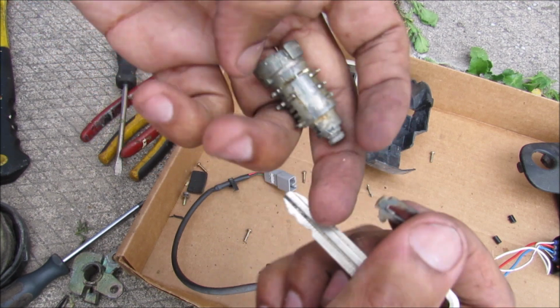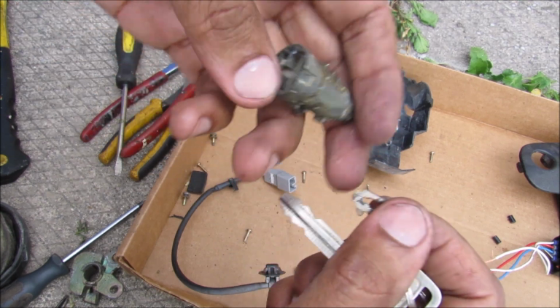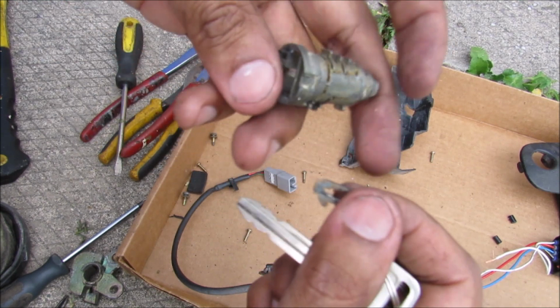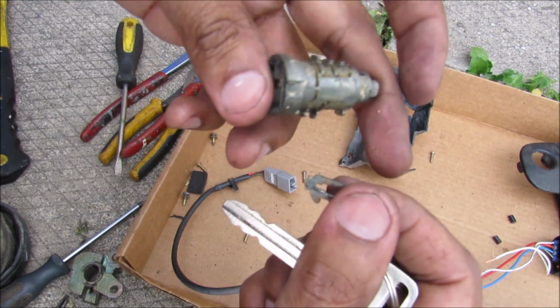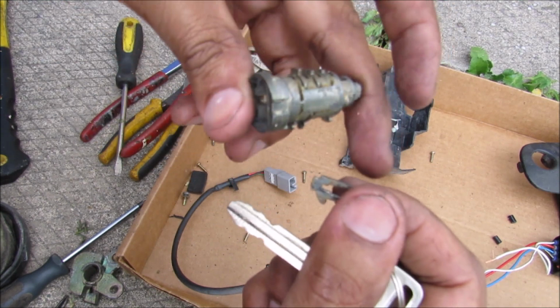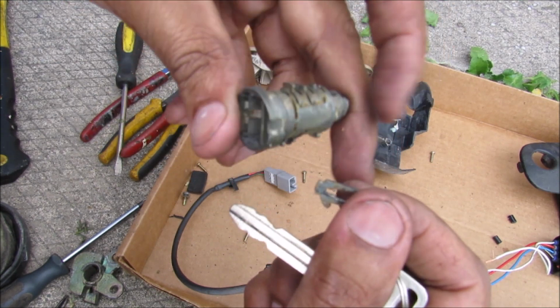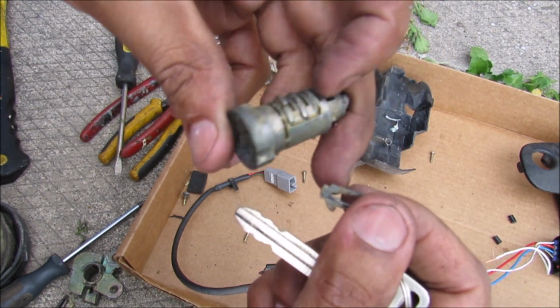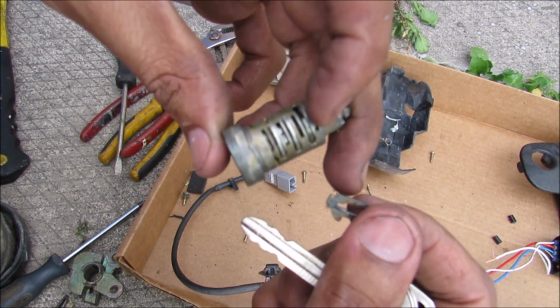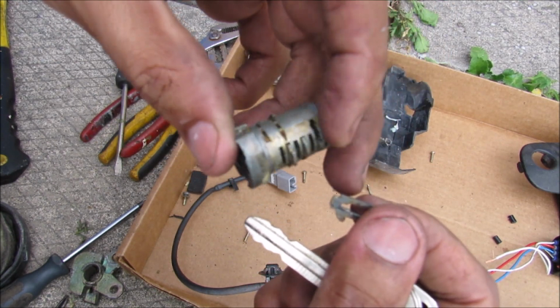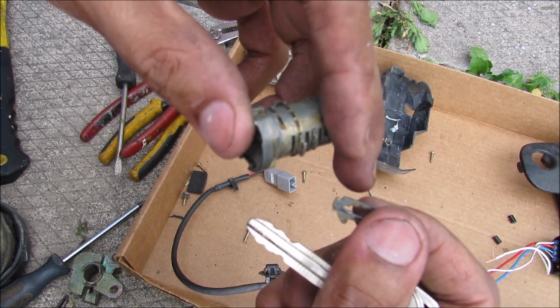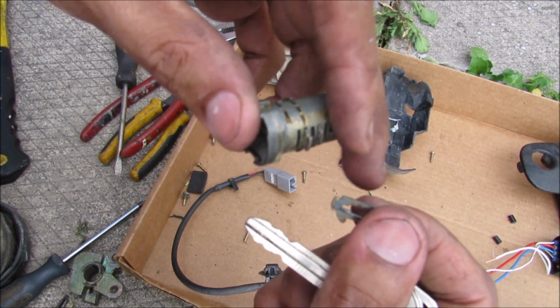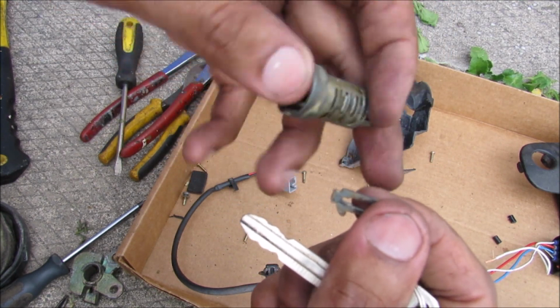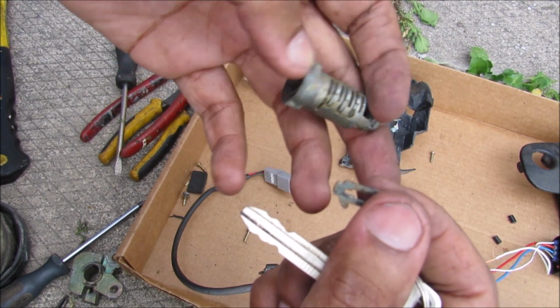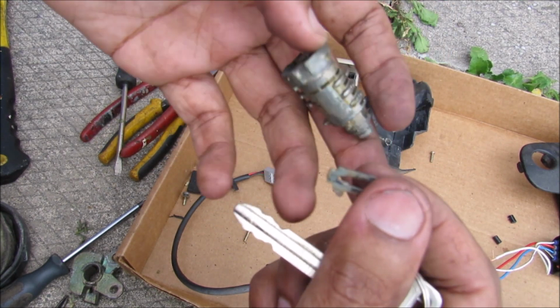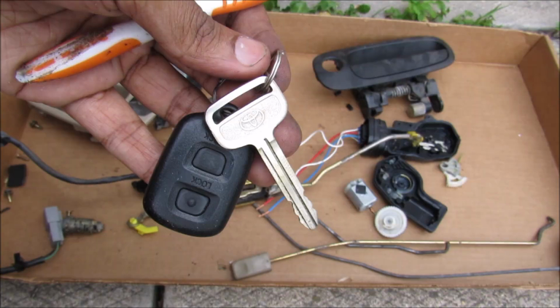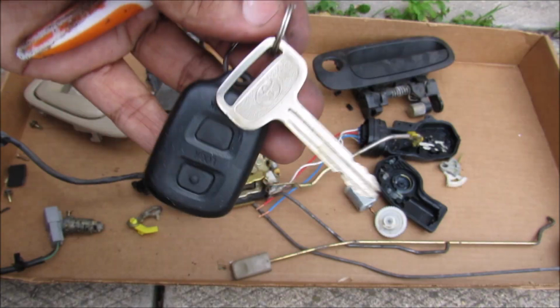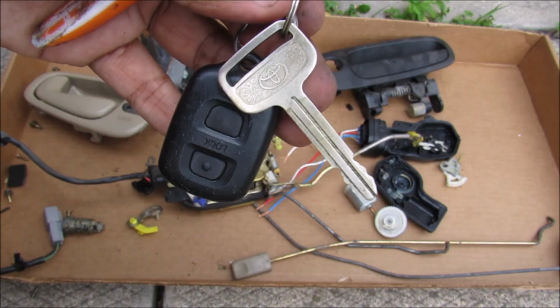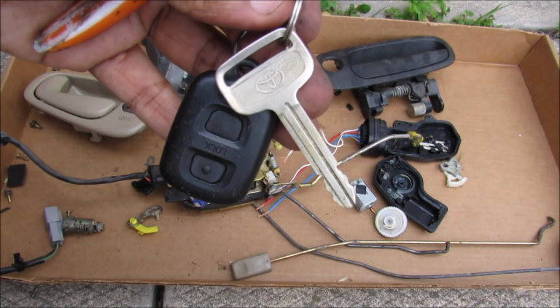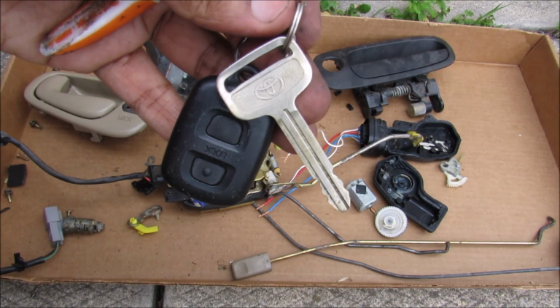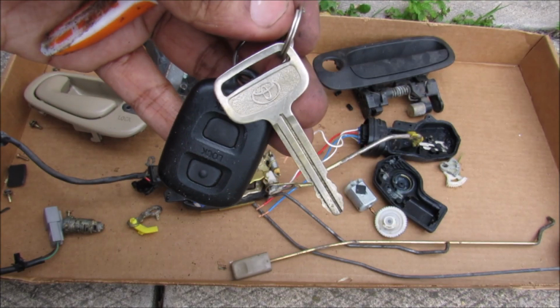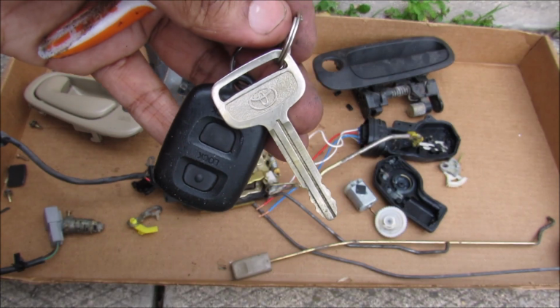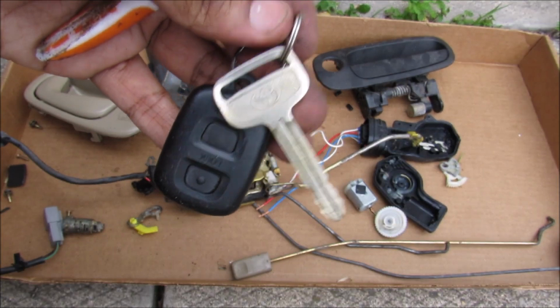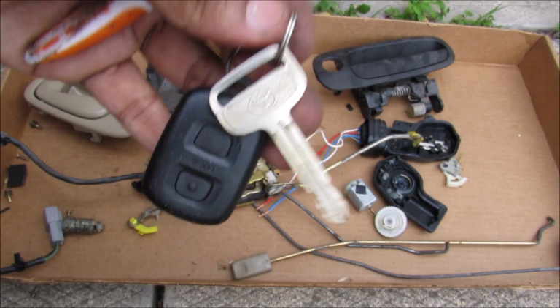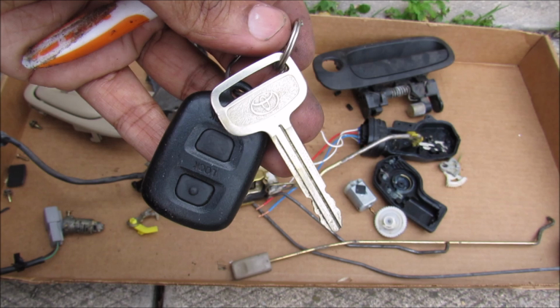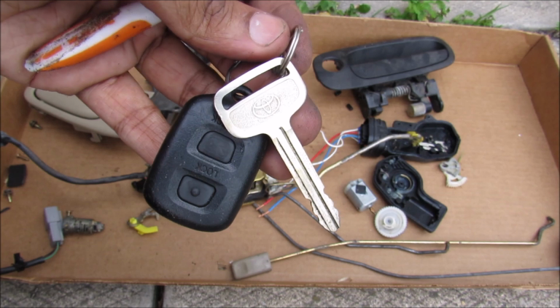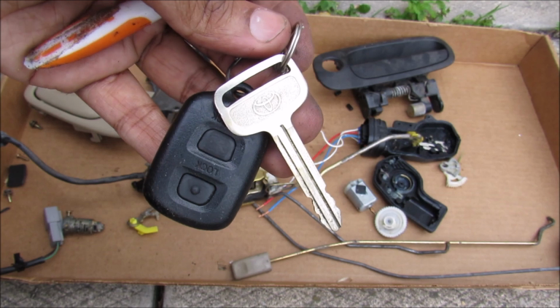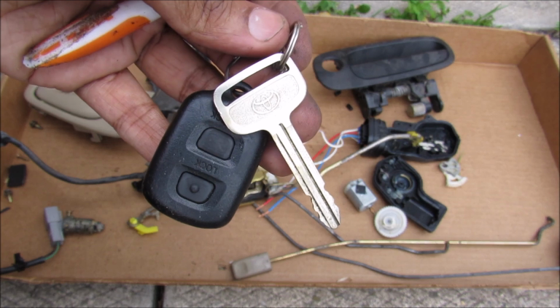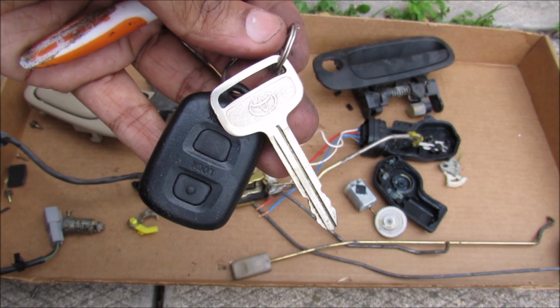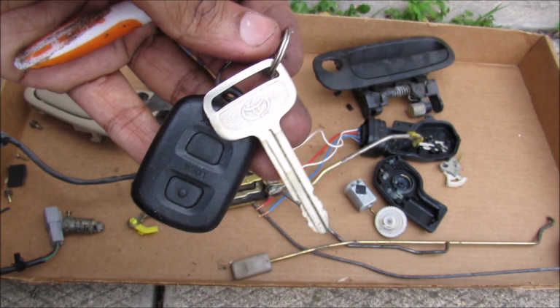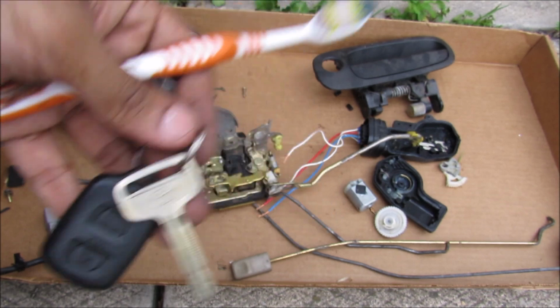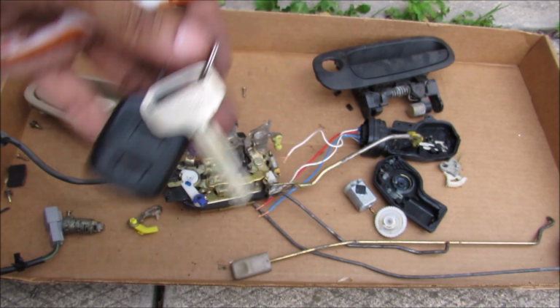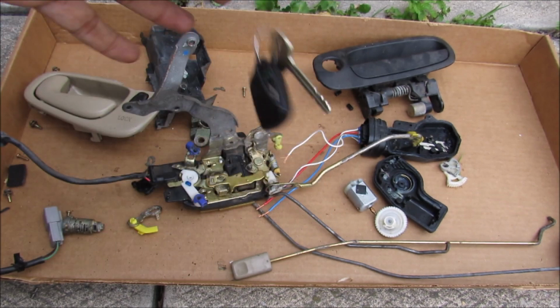And that's pretty much the basis of how power door locks work on your car.